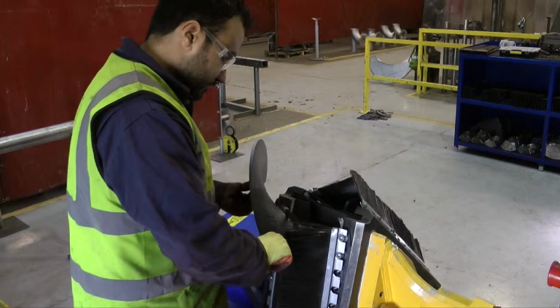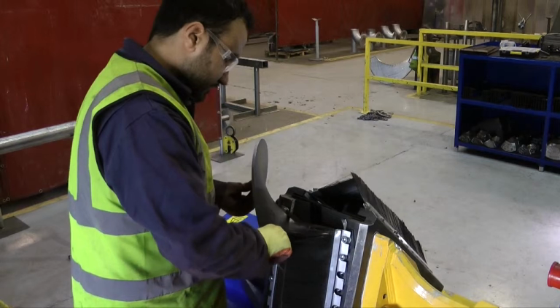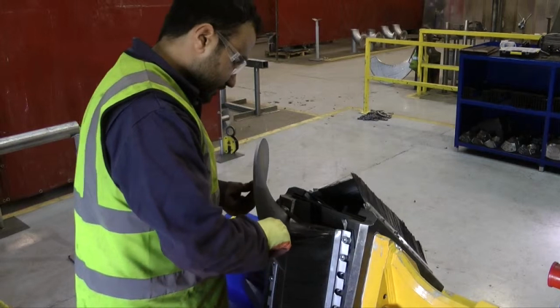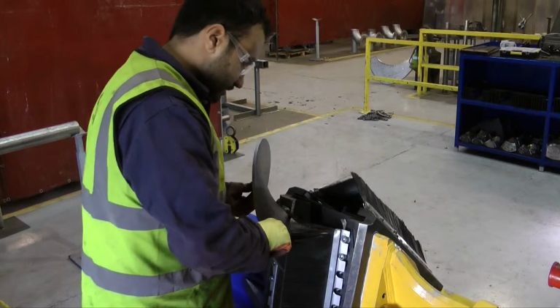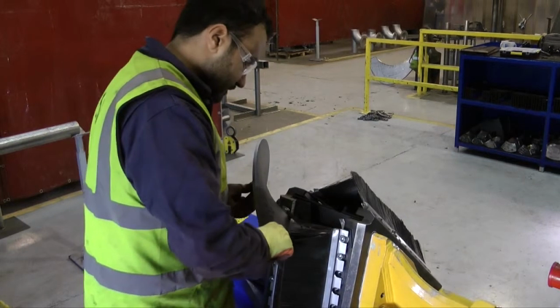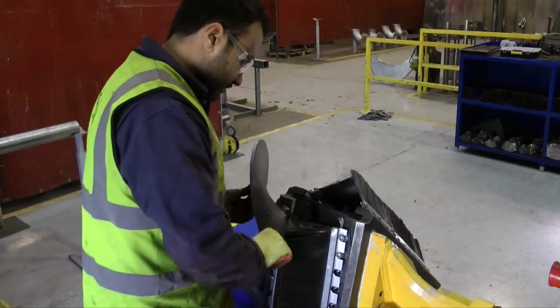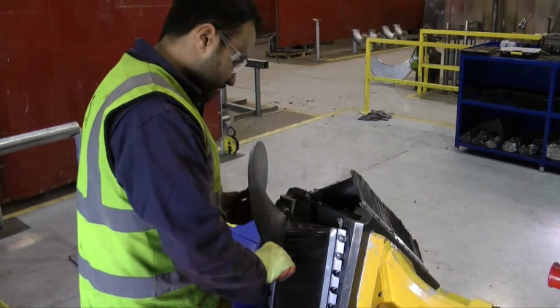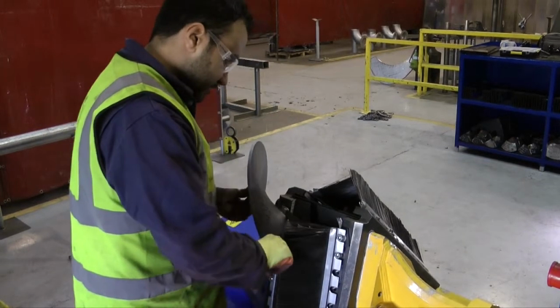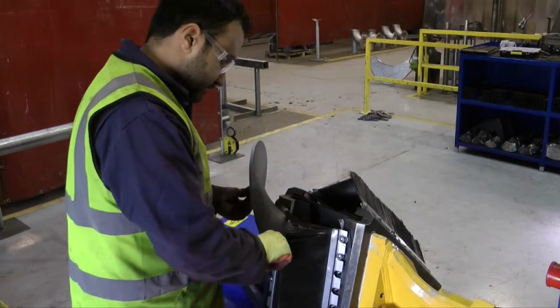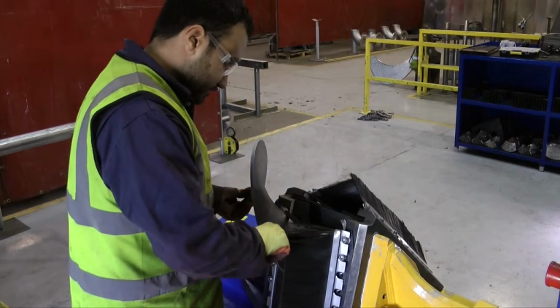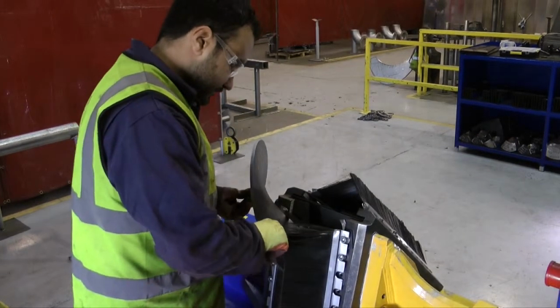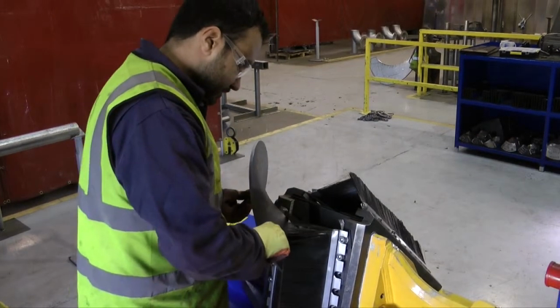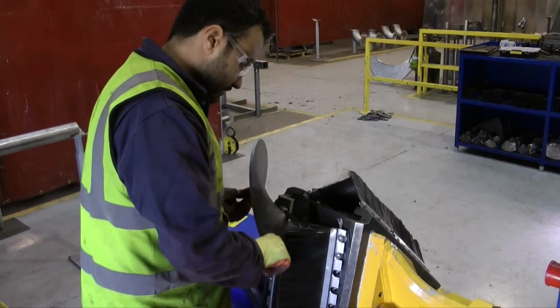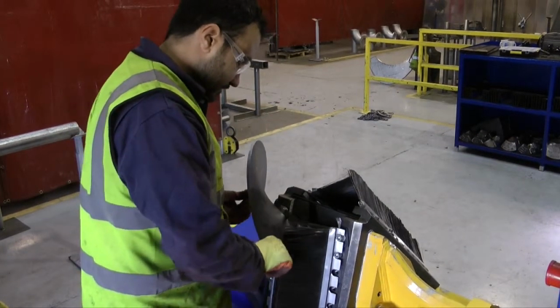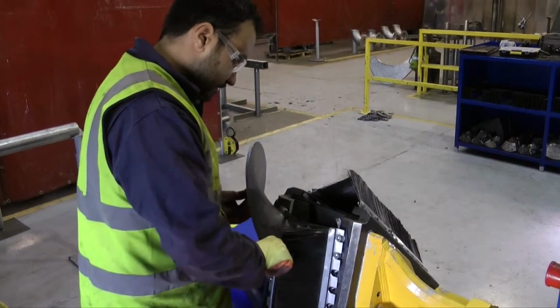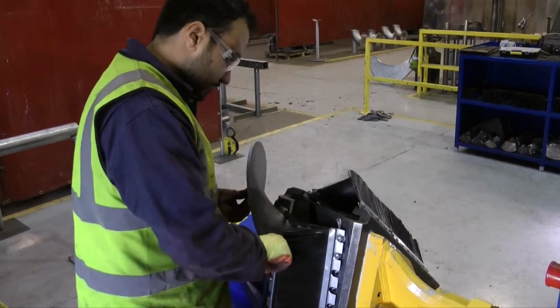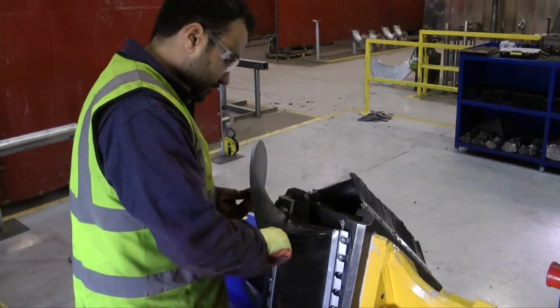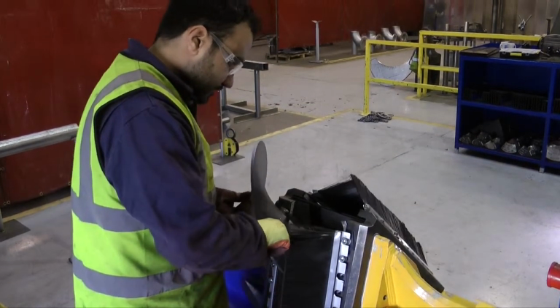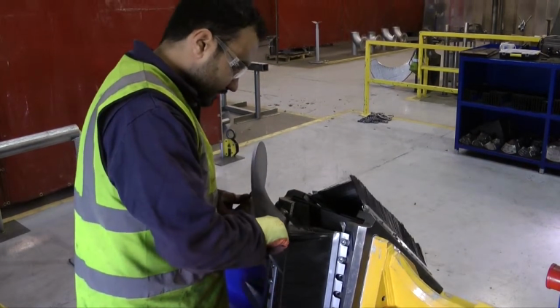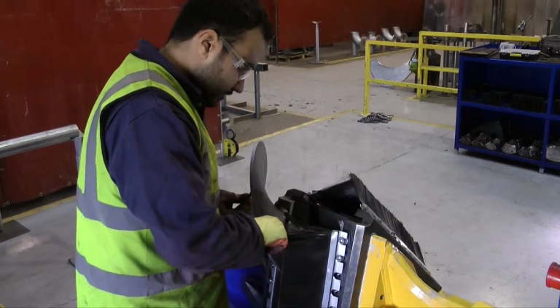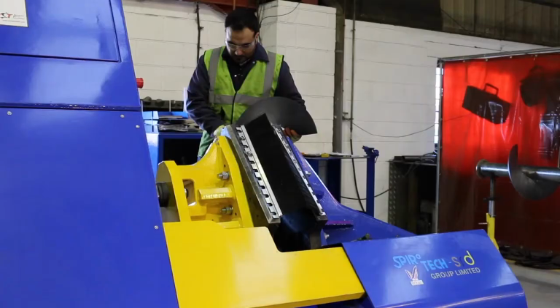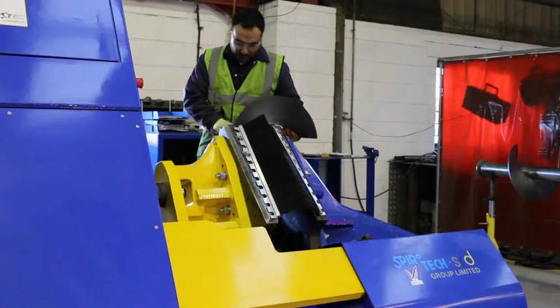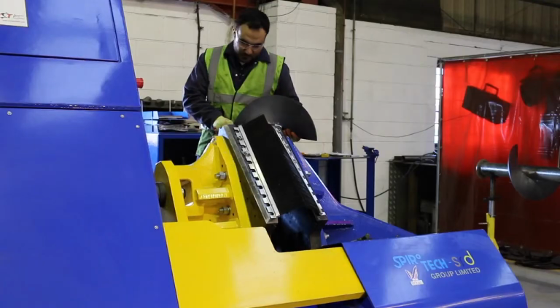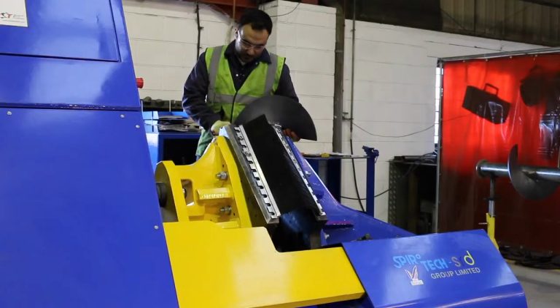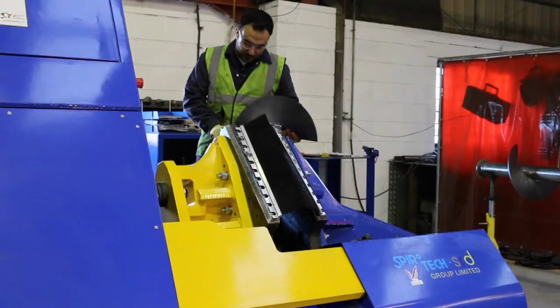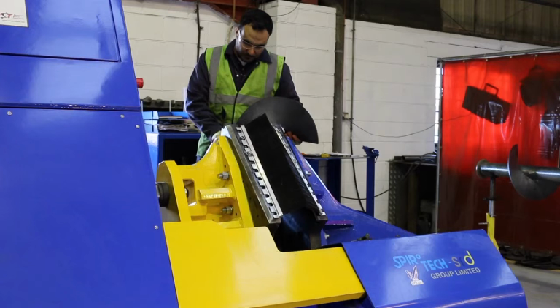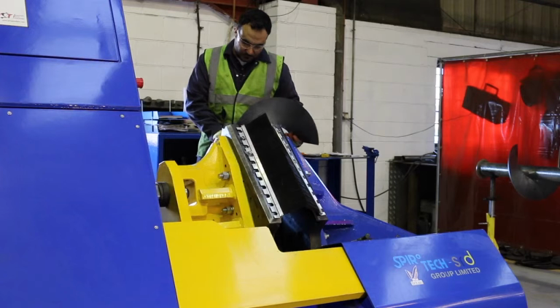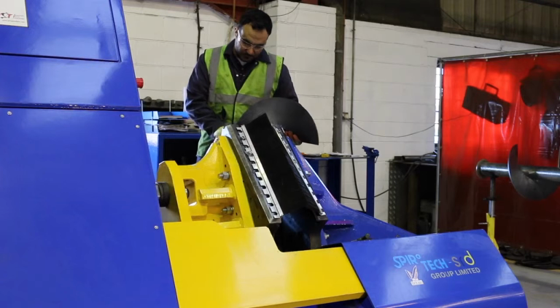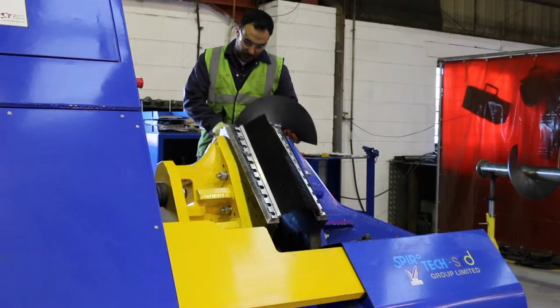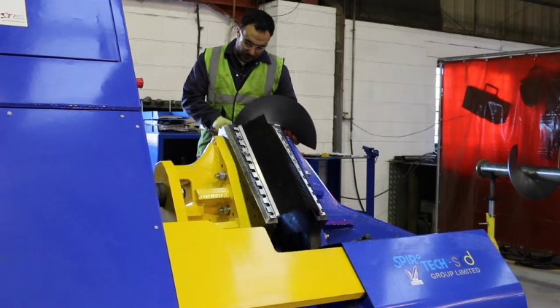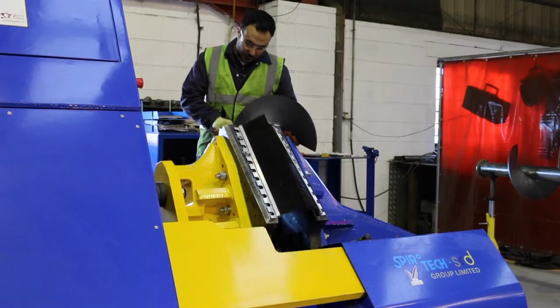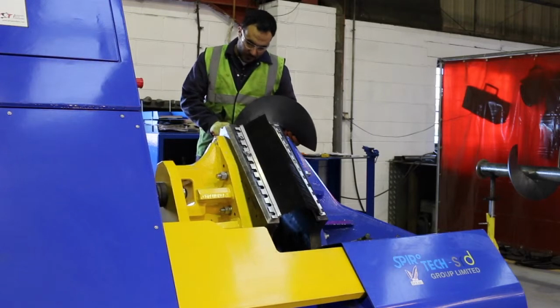We can also turn flights around within six to twelve hours as long as the material is kept in stock here.